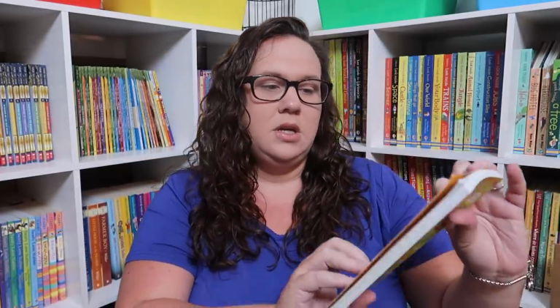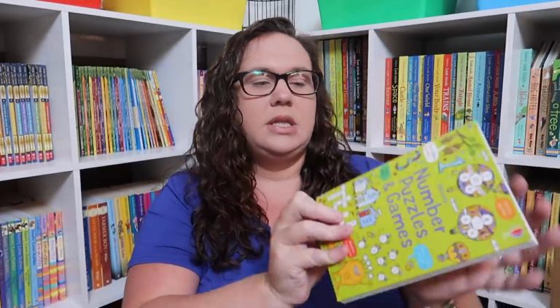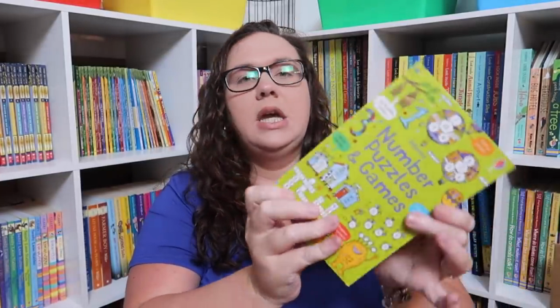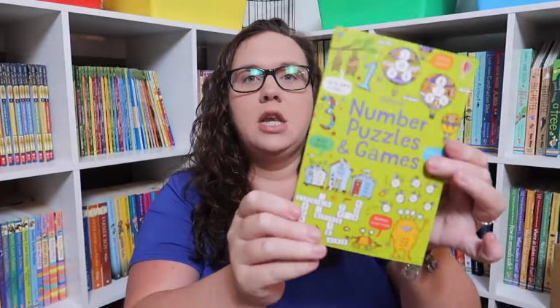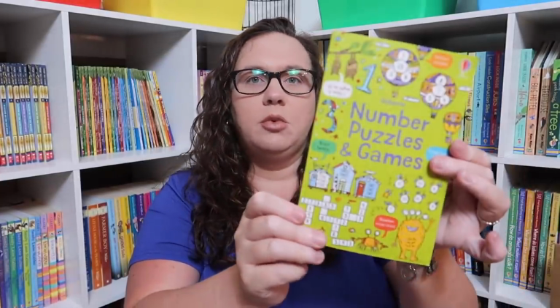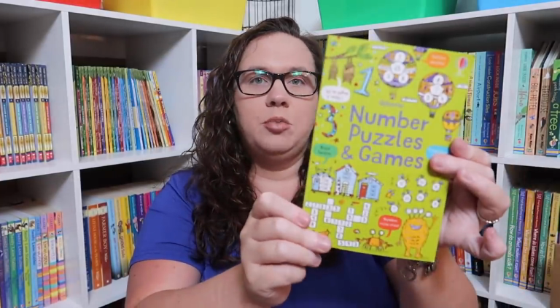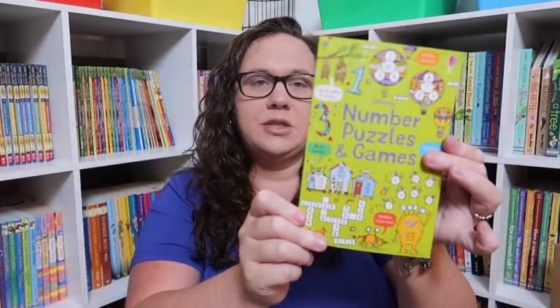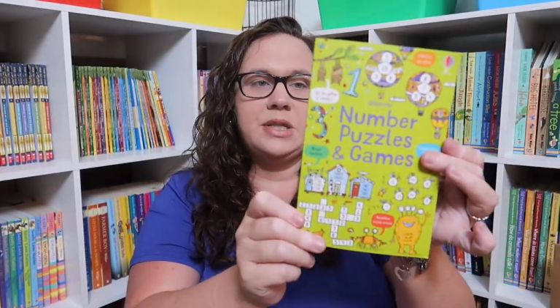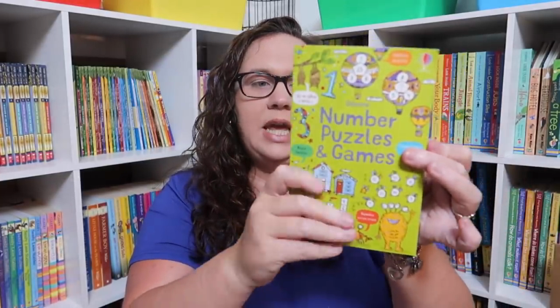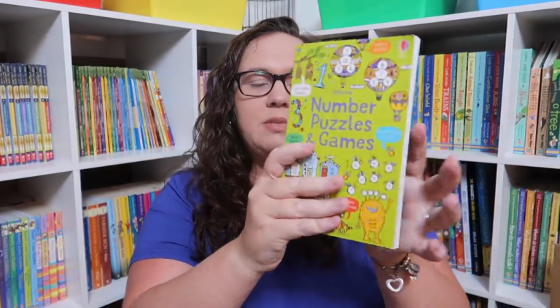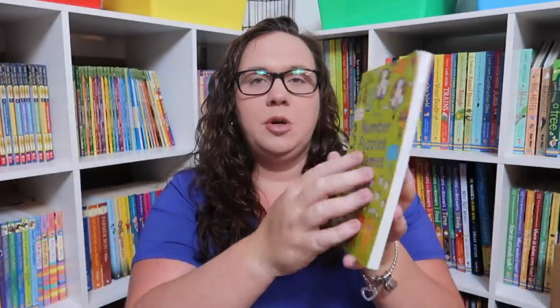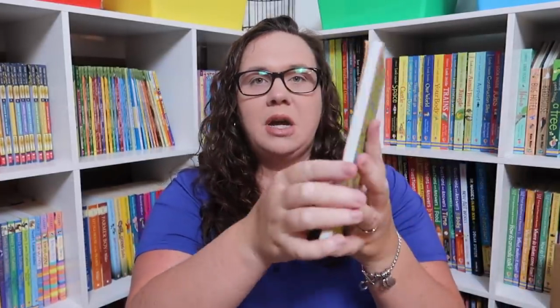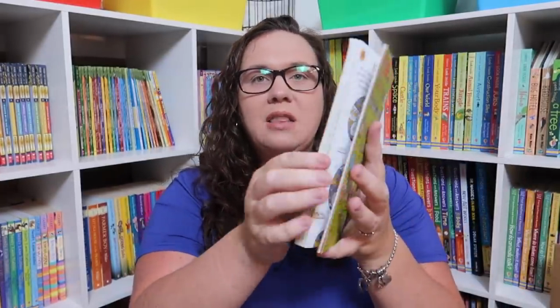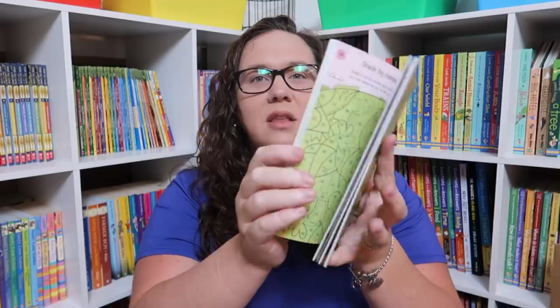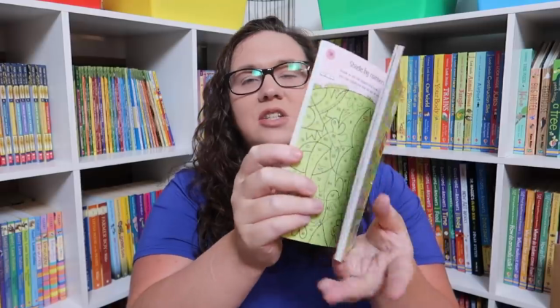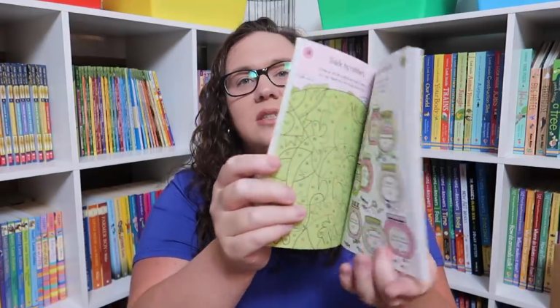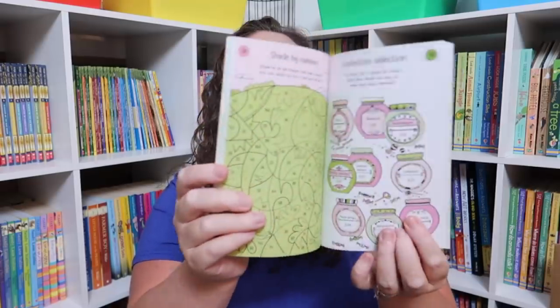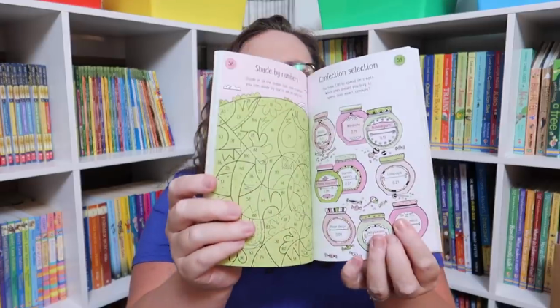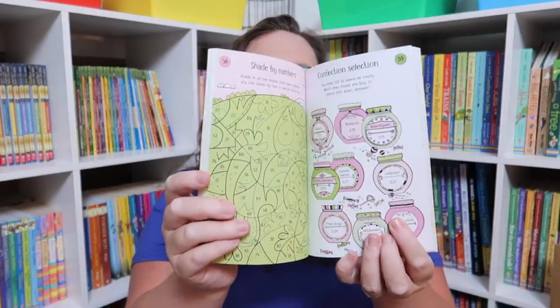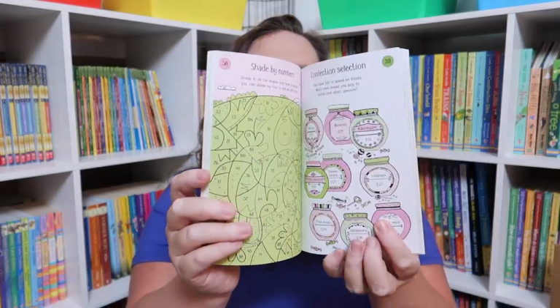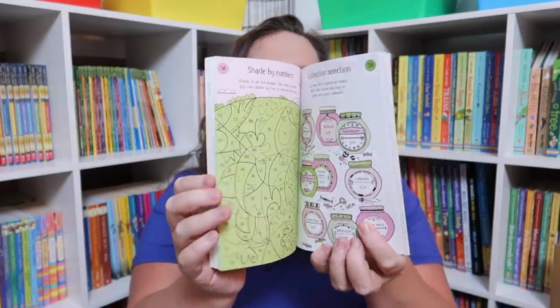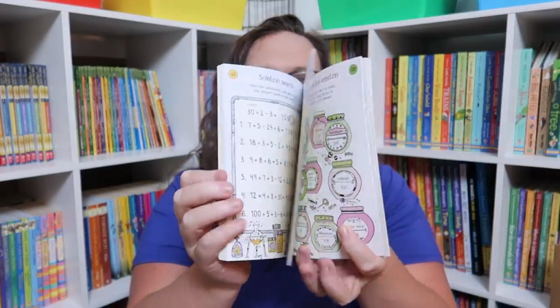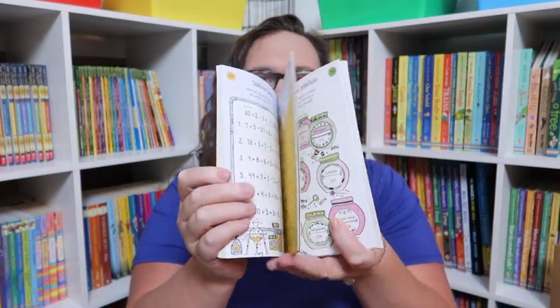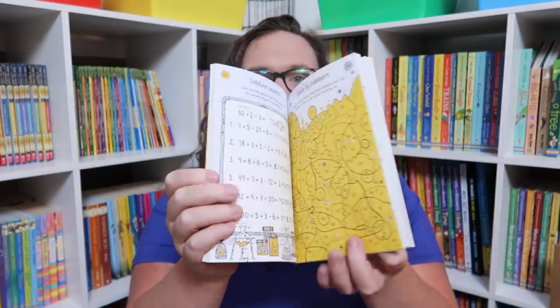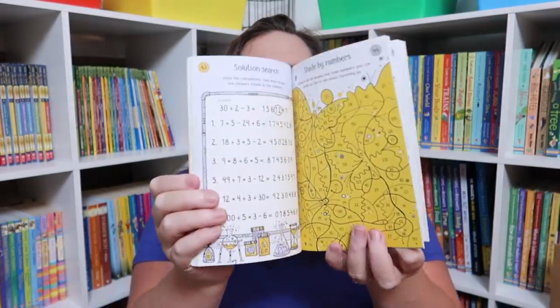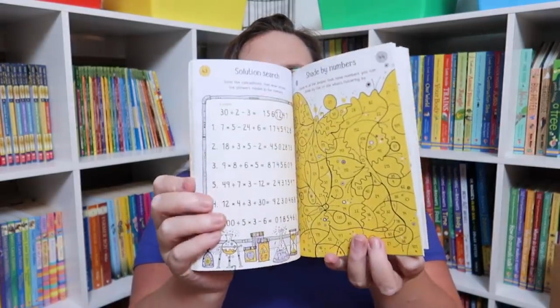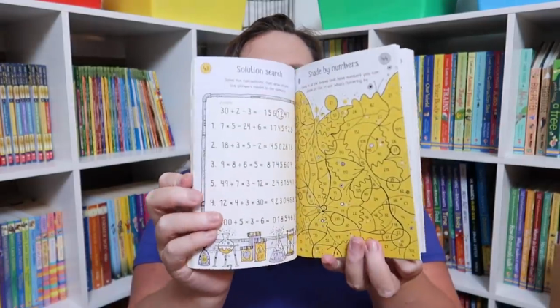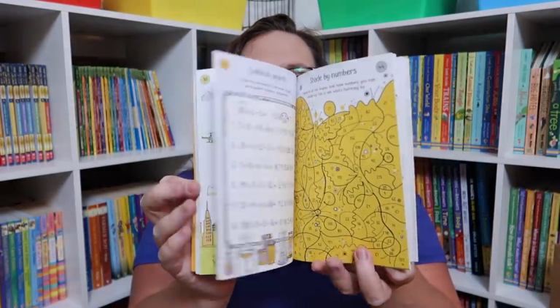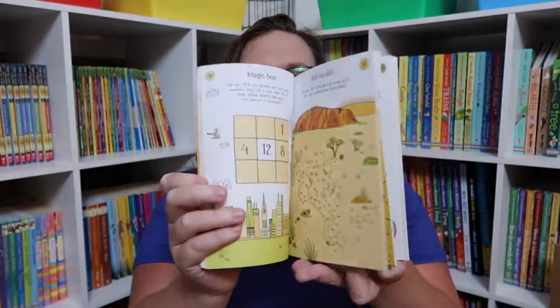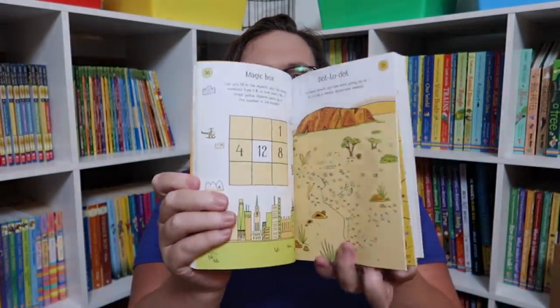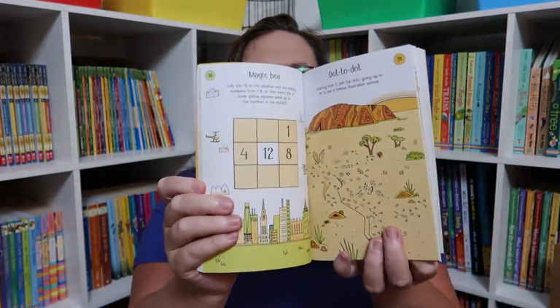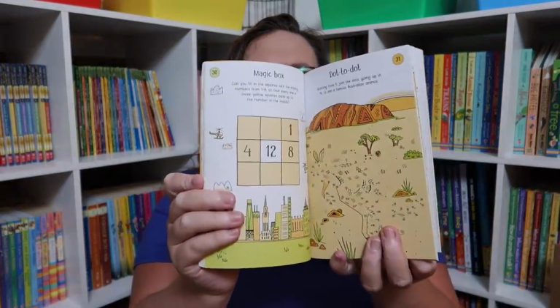The Number Puzzles and Games Book — I just love any of these little game books that they have.